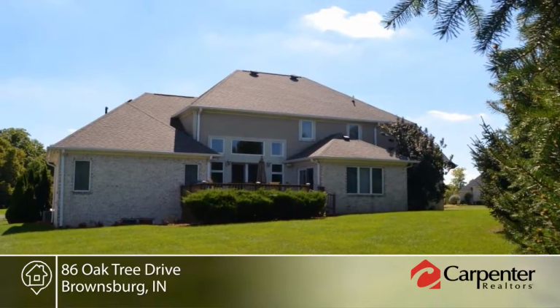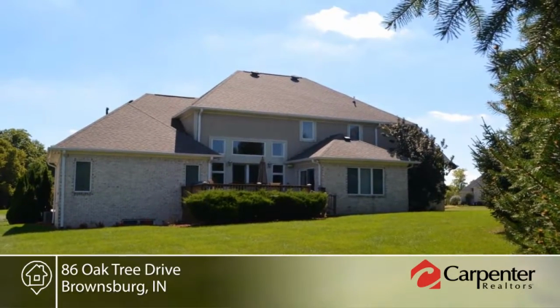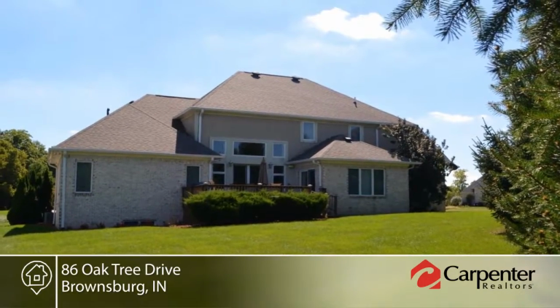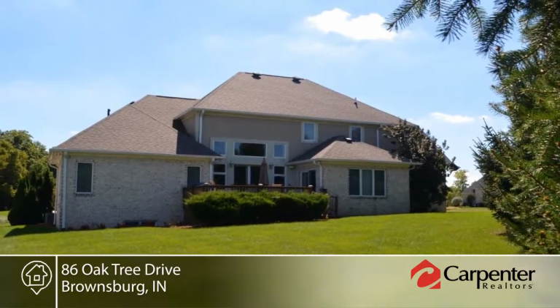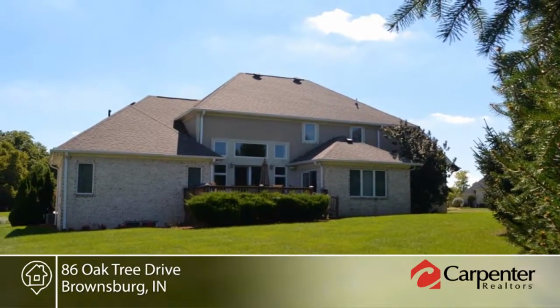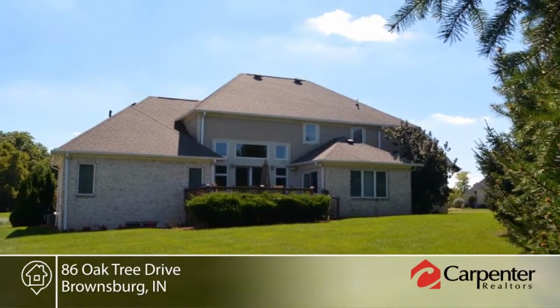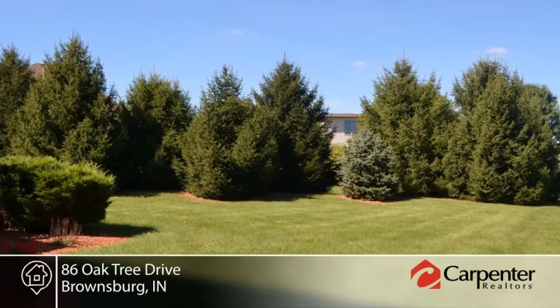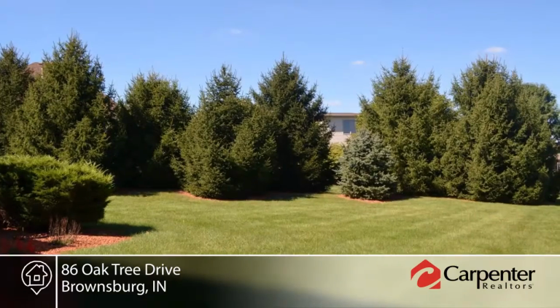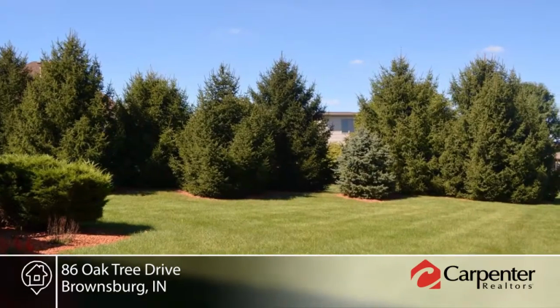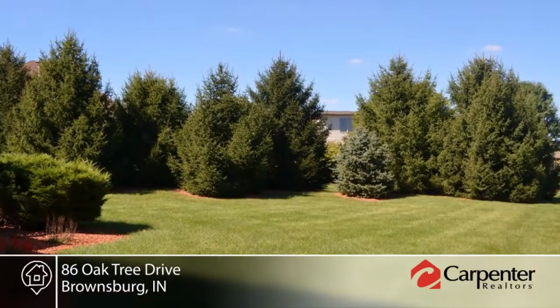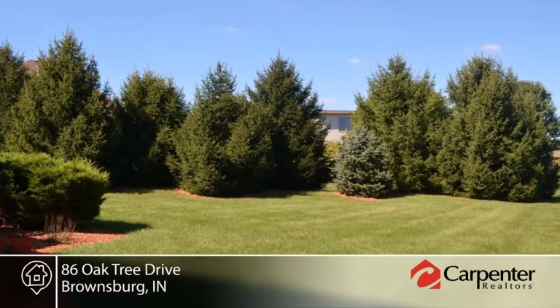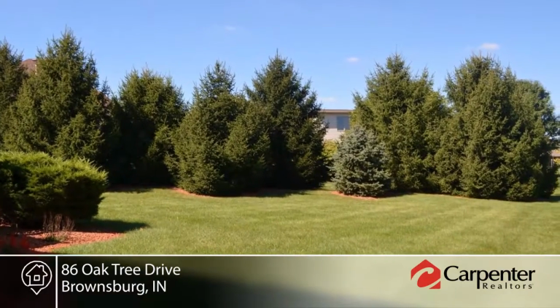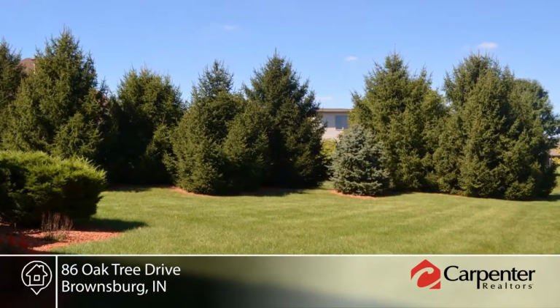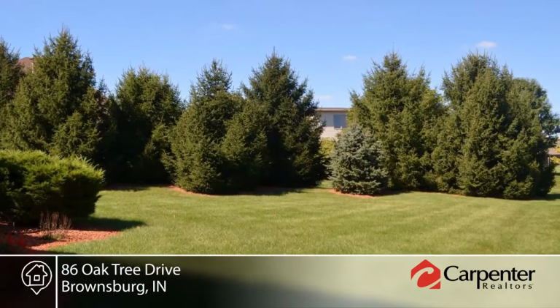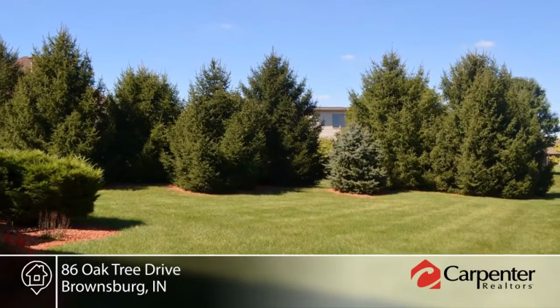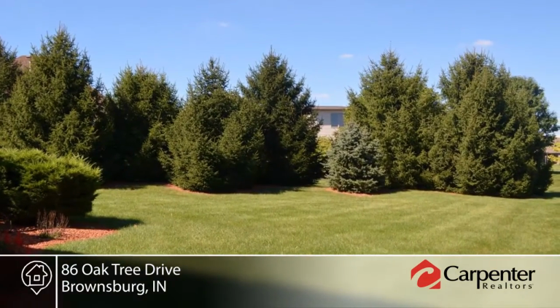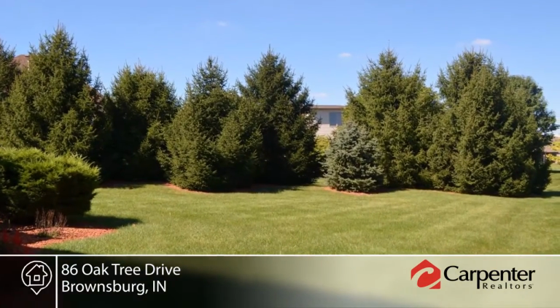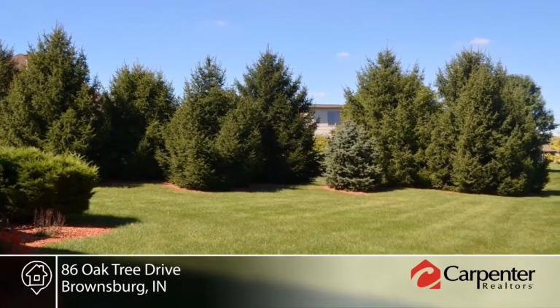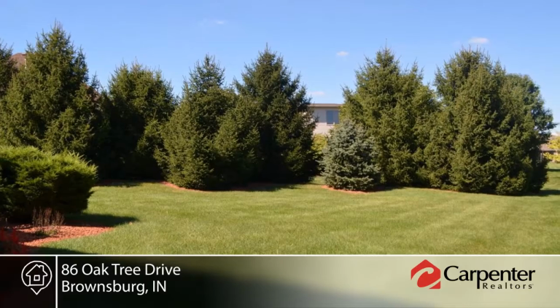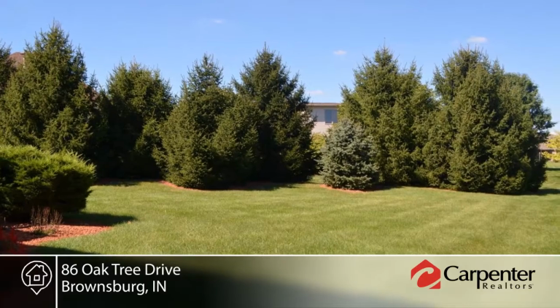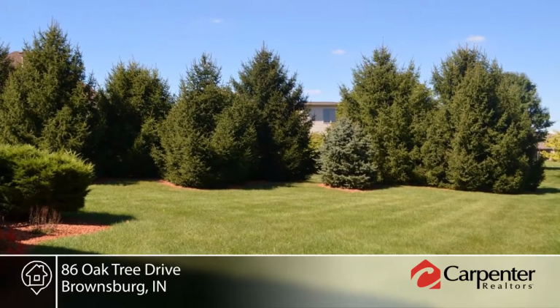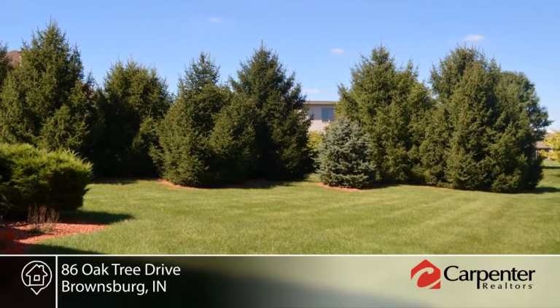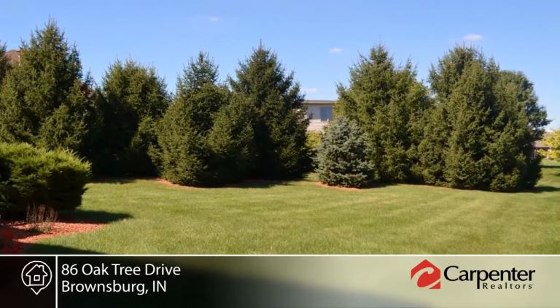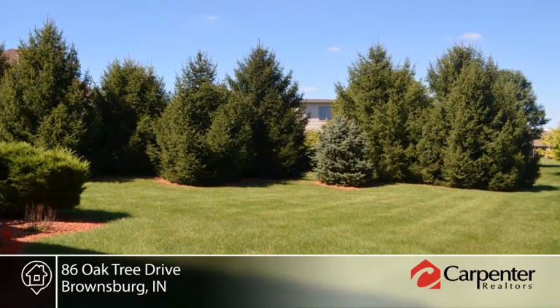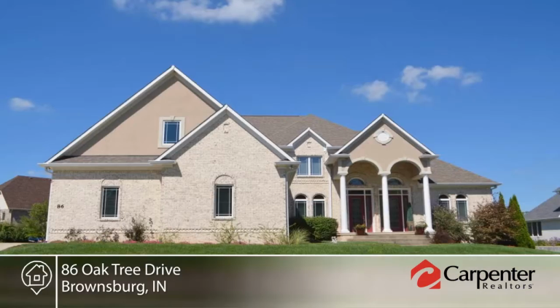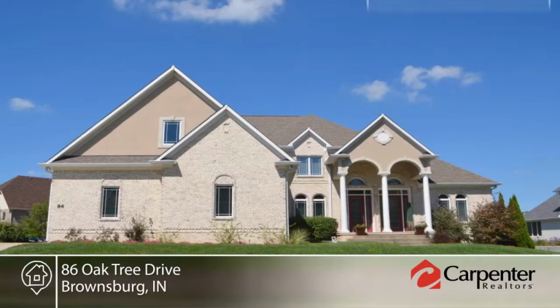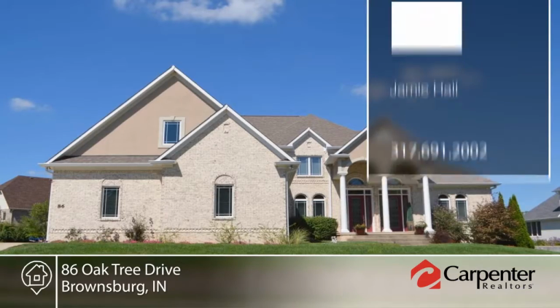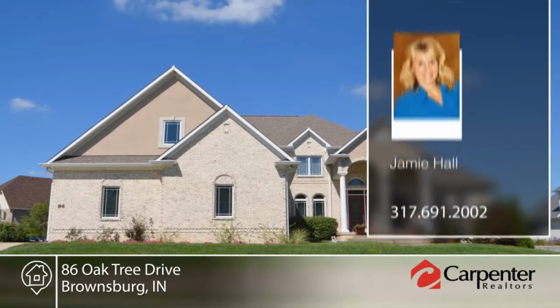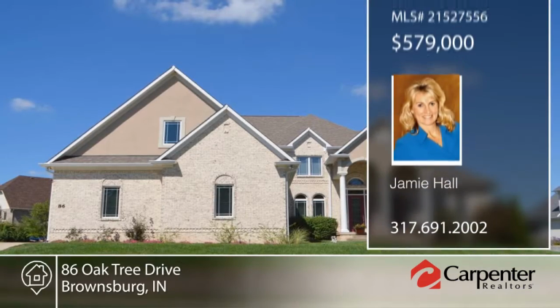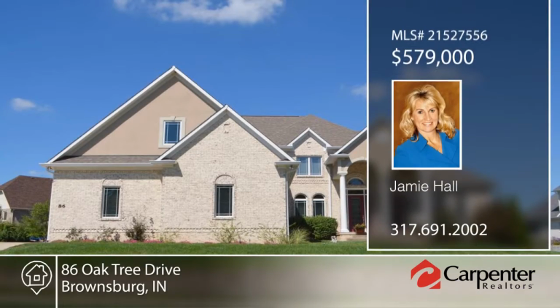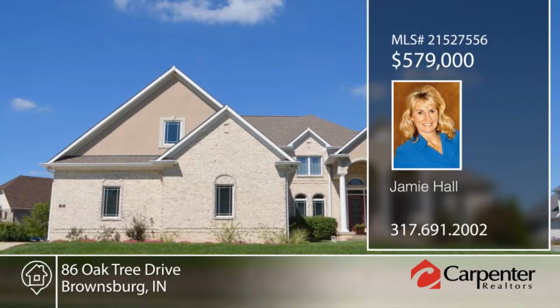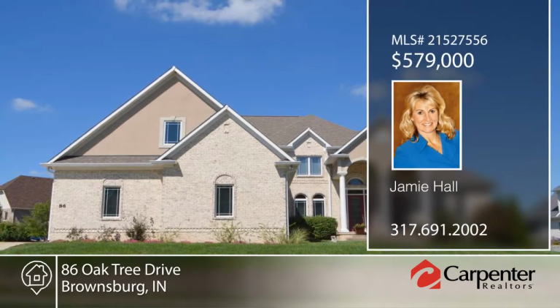This home has been well-maintained and includes low utility costs. Schedule a showing today with Jamie Hall.